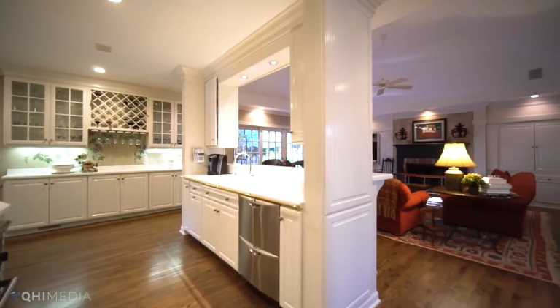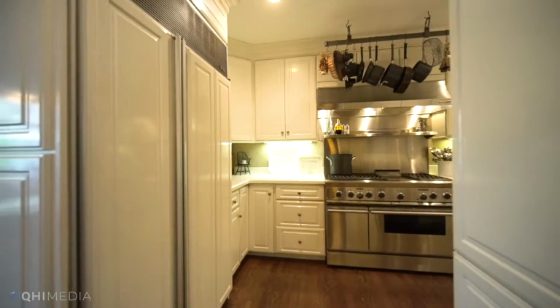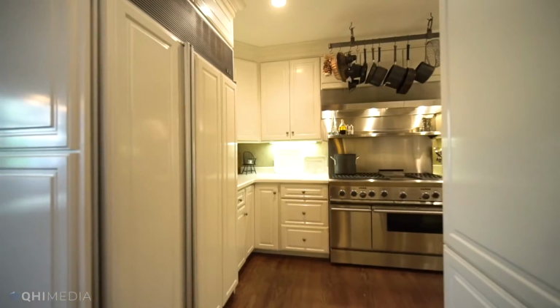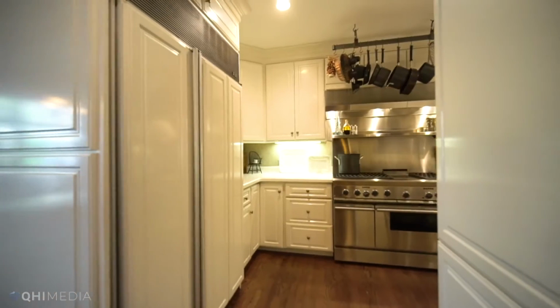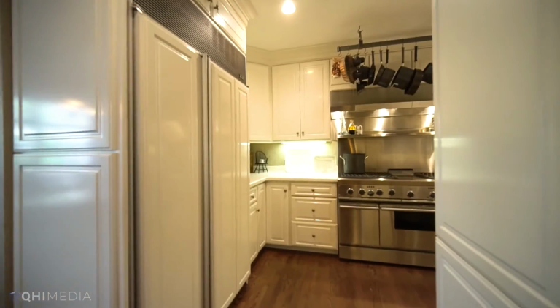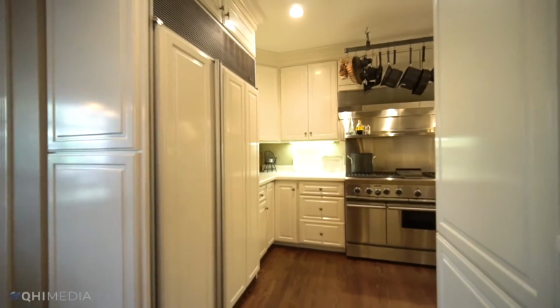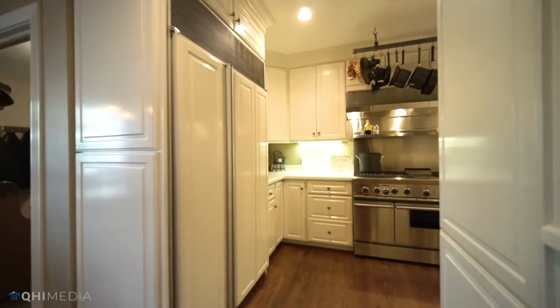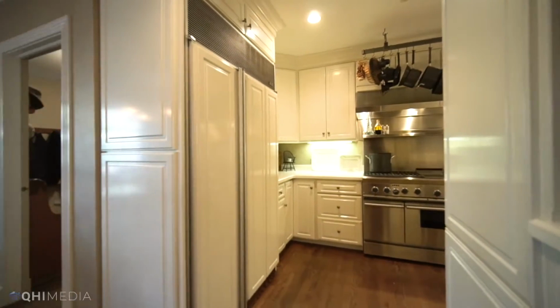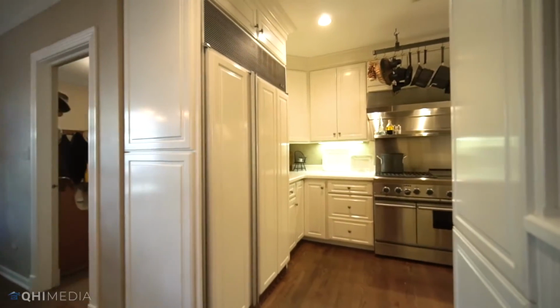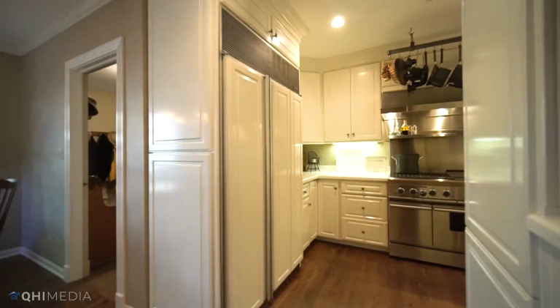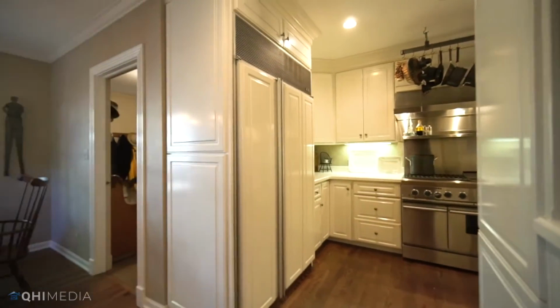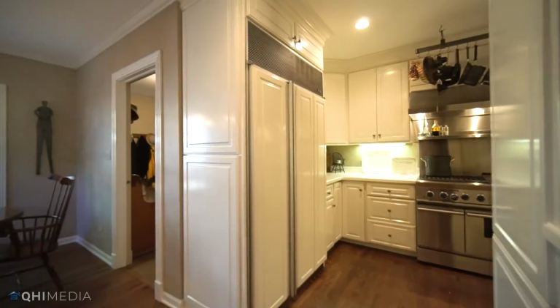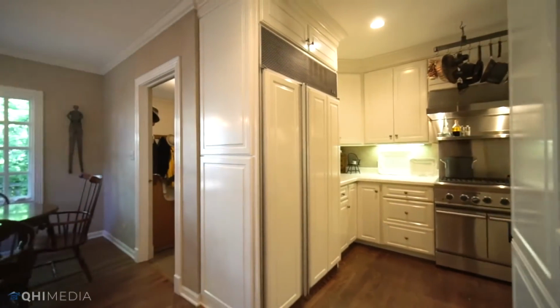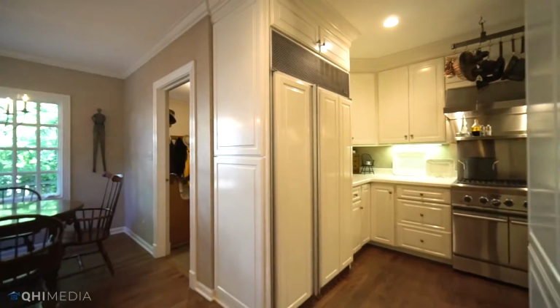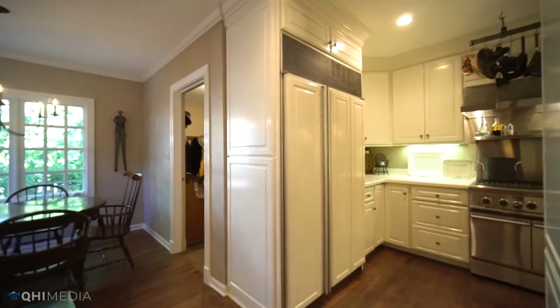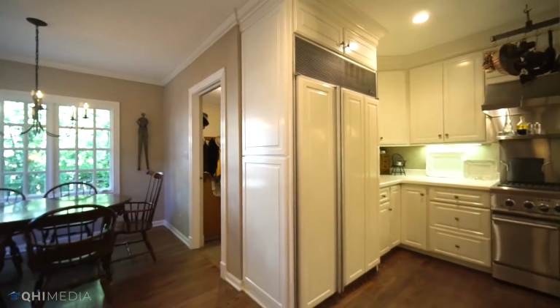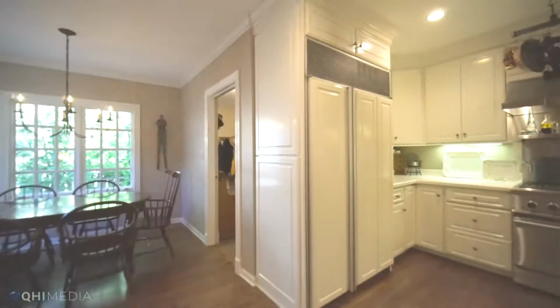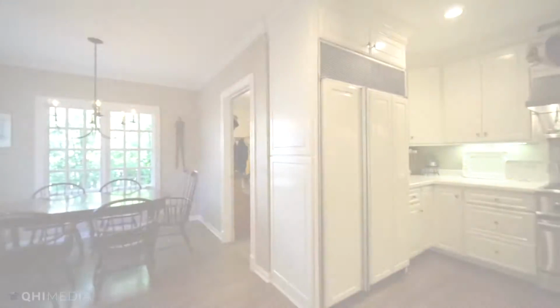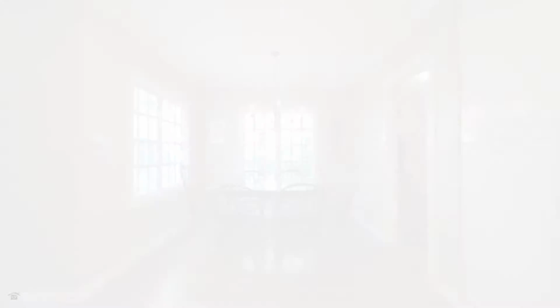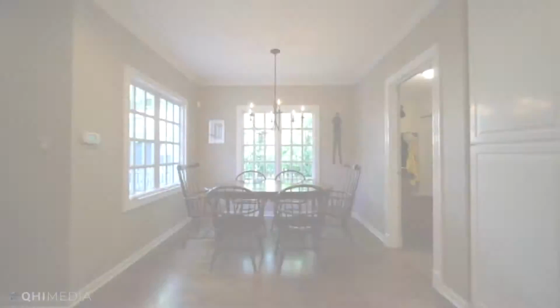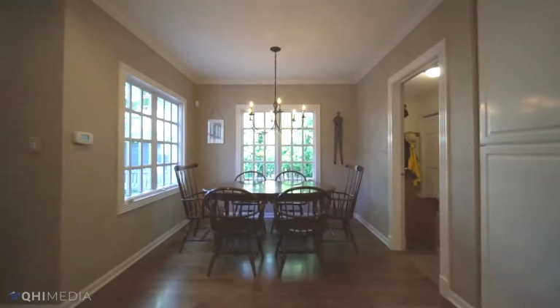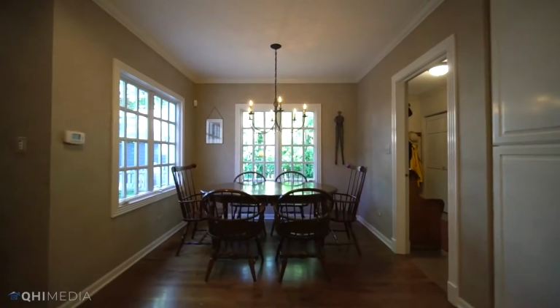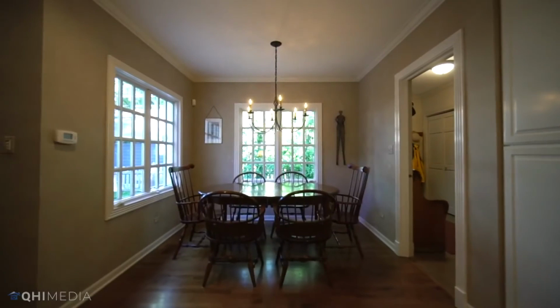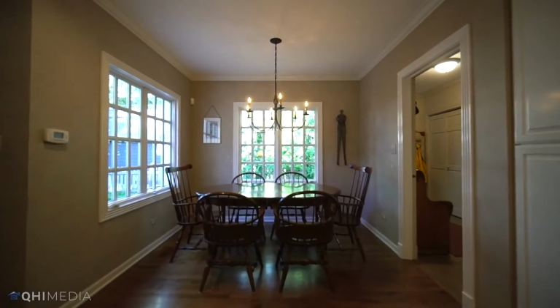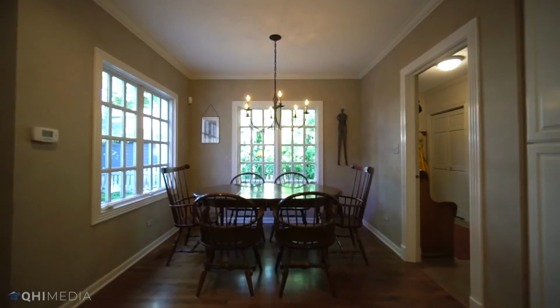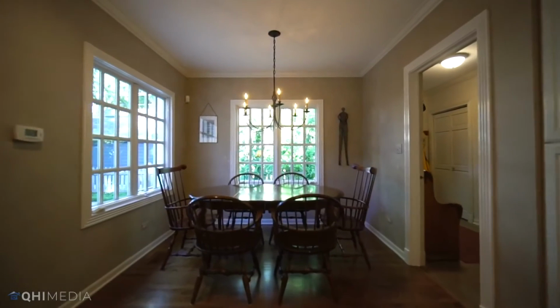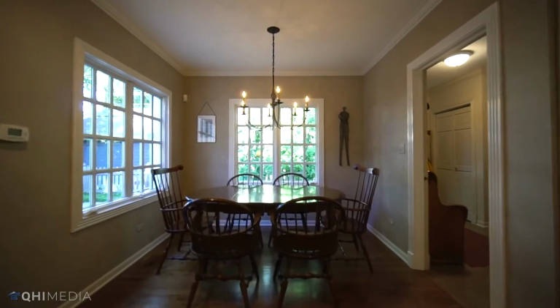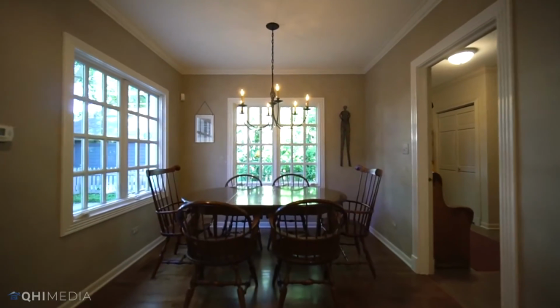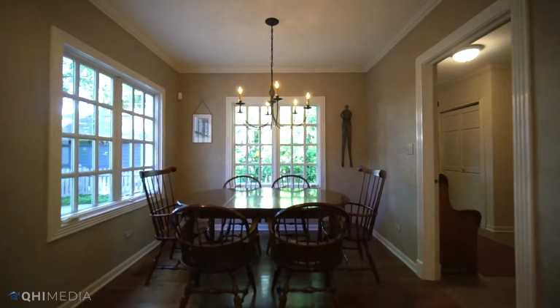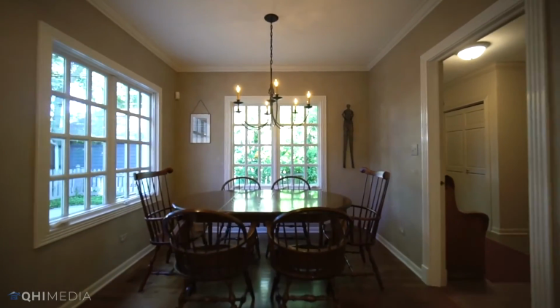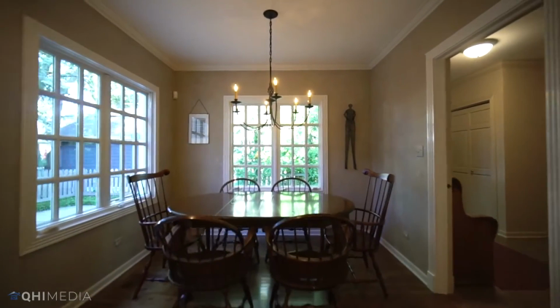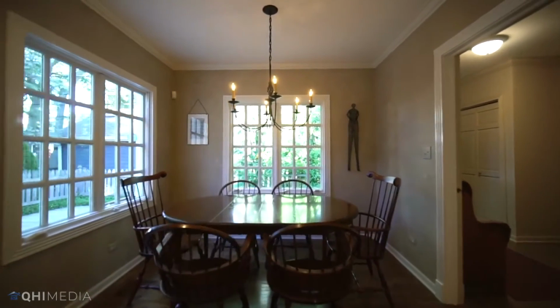The updated kitchen adjoins the breakfast area that leads to a great mudroom and a three-car garage.